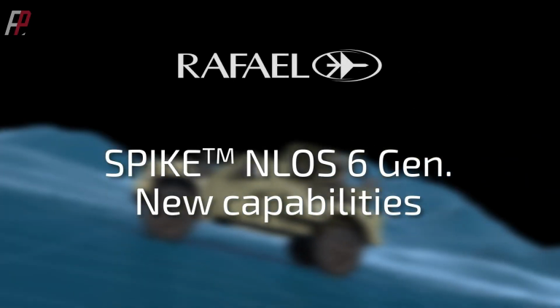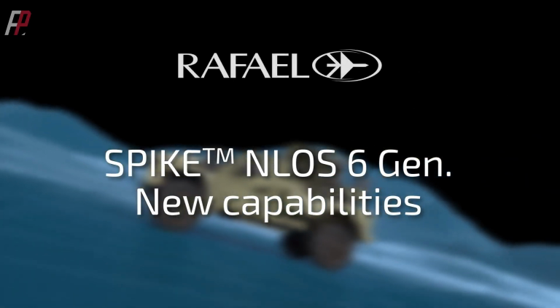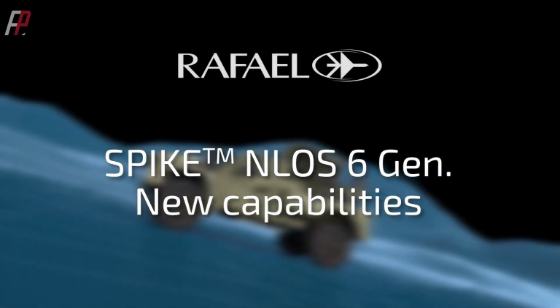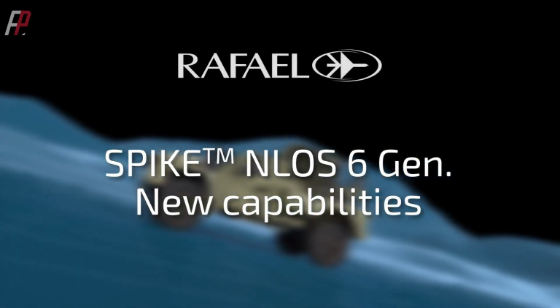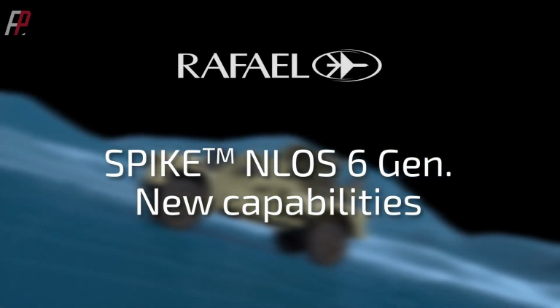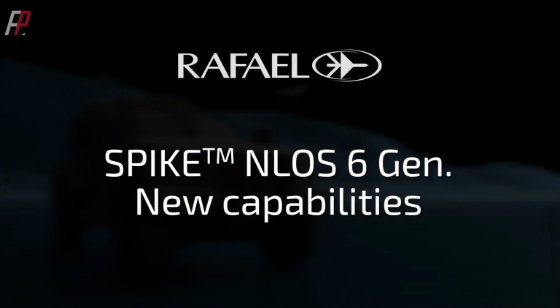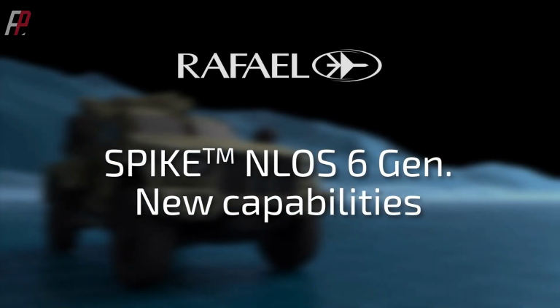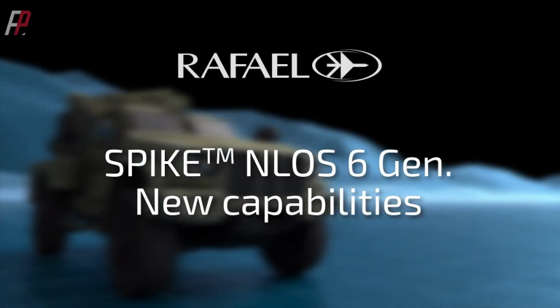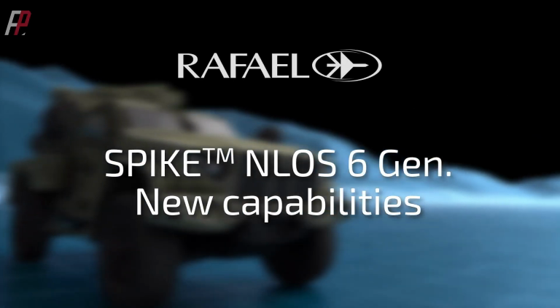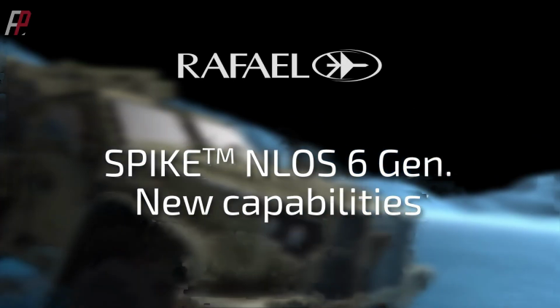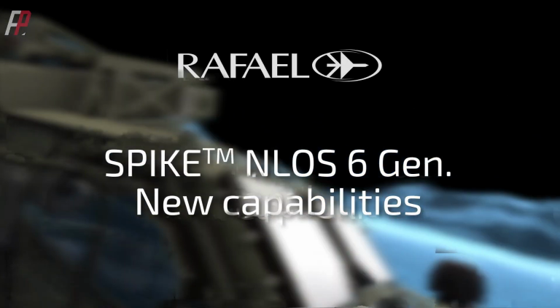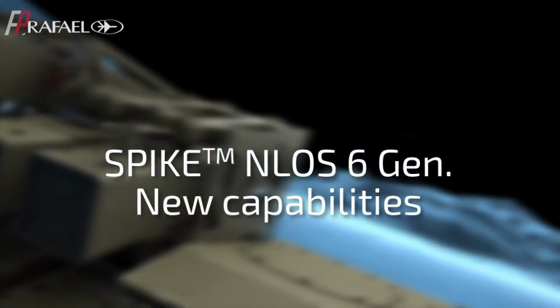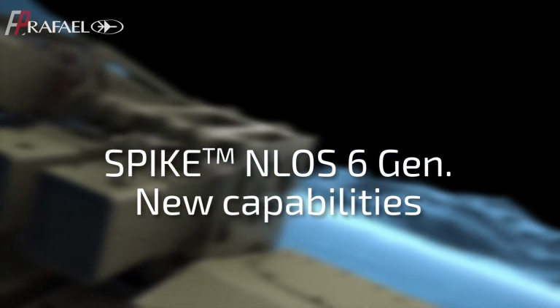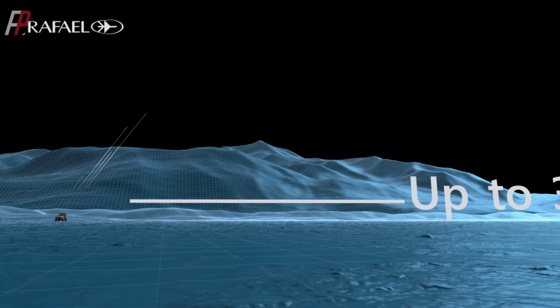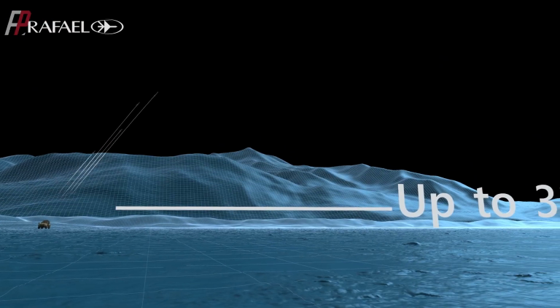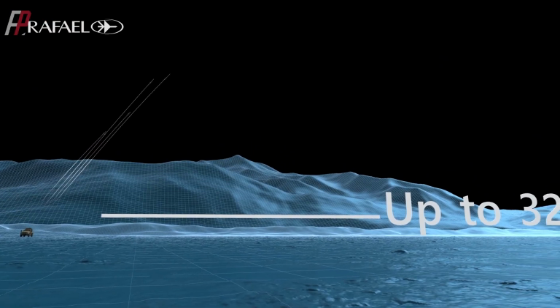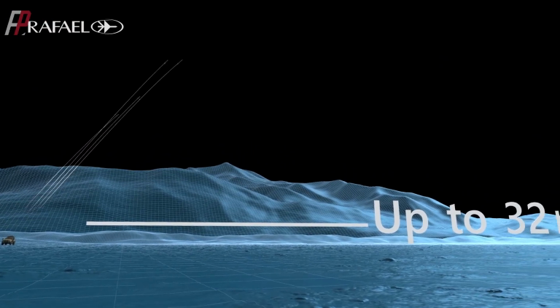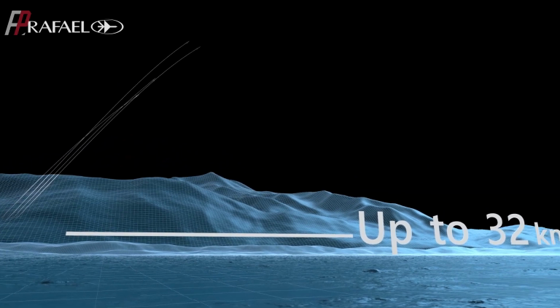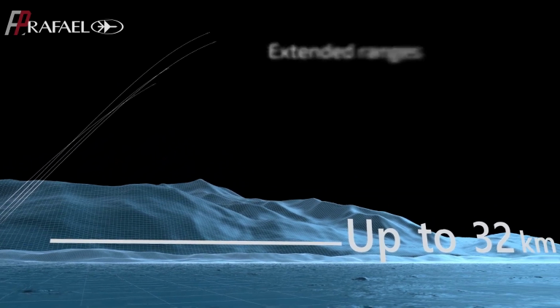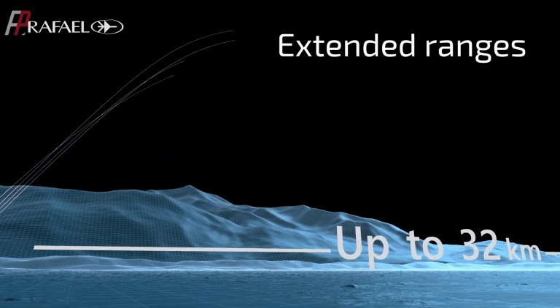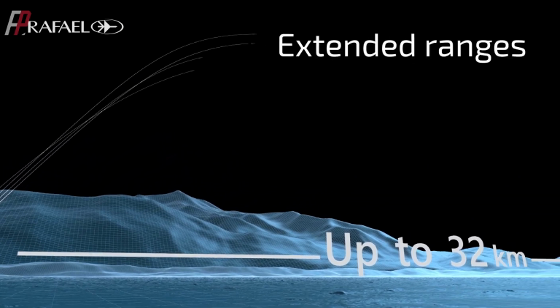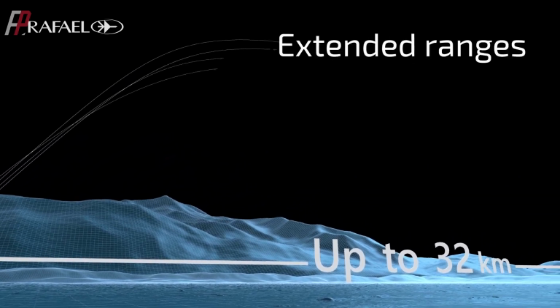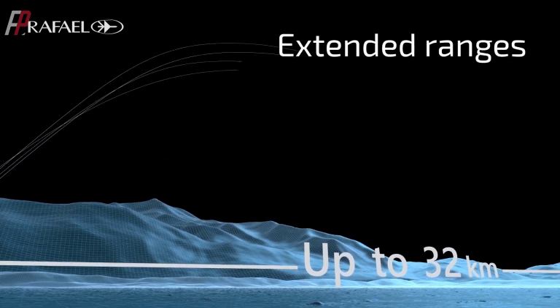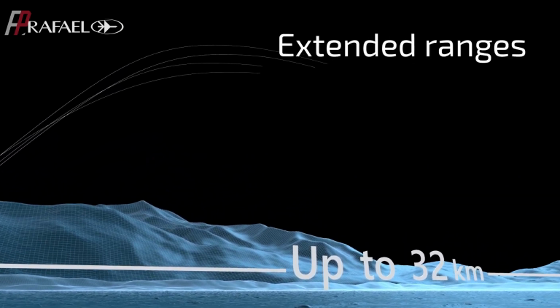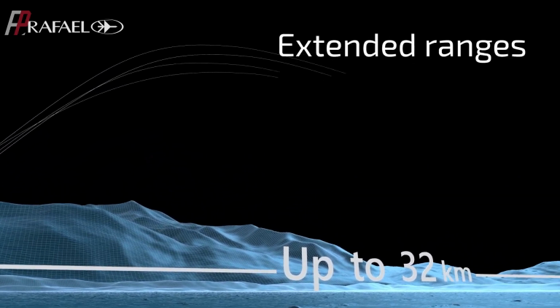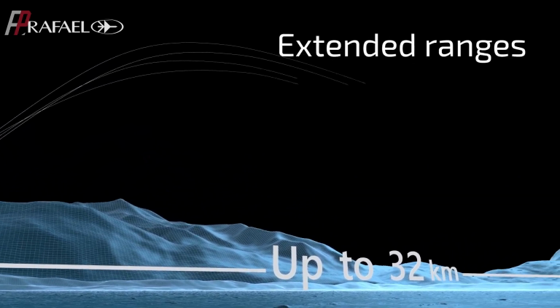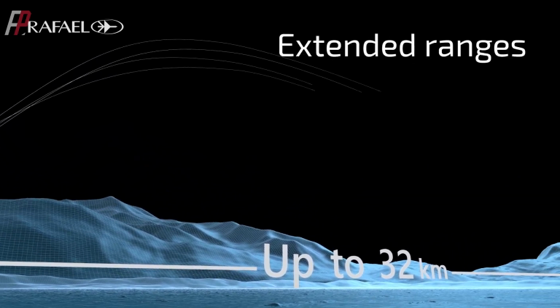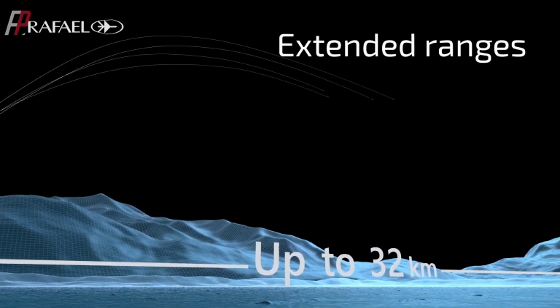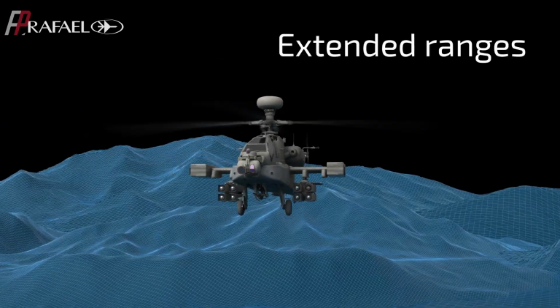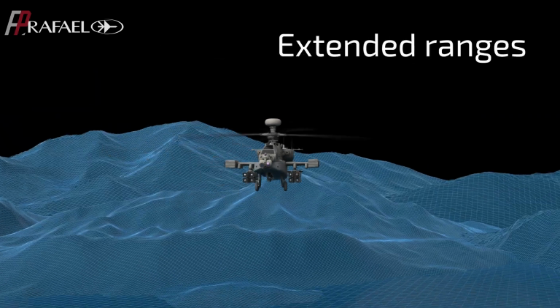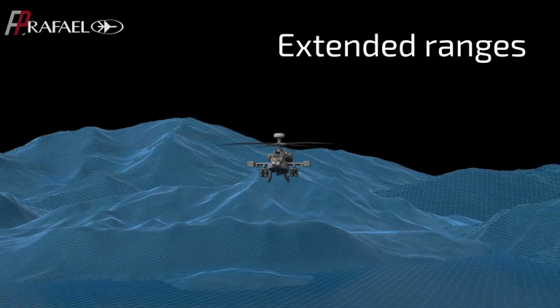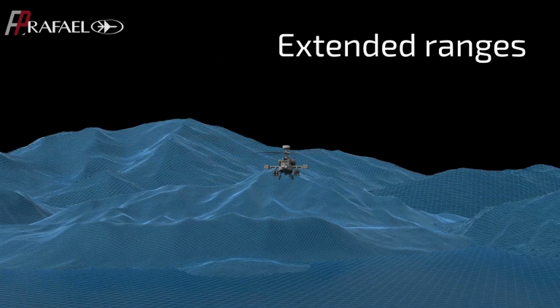In 2009, the new non-line-of-sight version of the Spike missile, with a maximum attack distance of up to 32 kilometers, was unveiled.